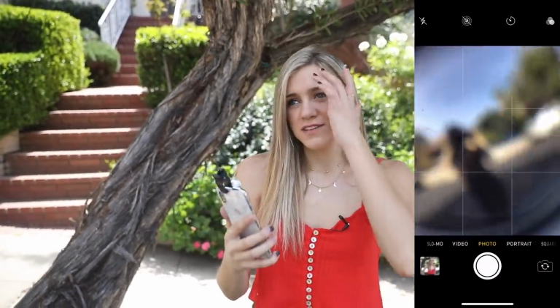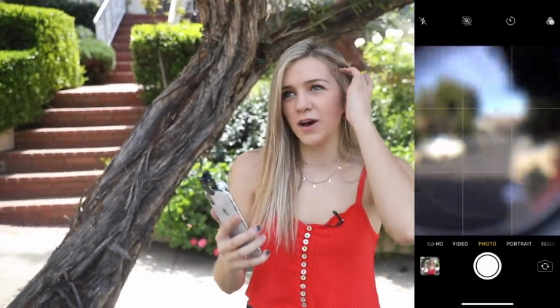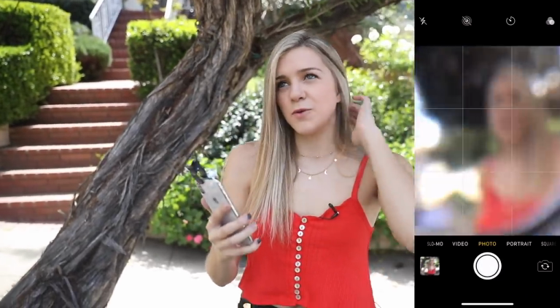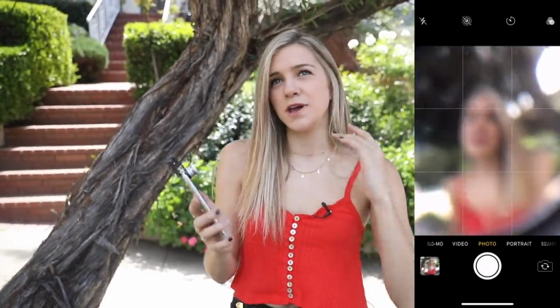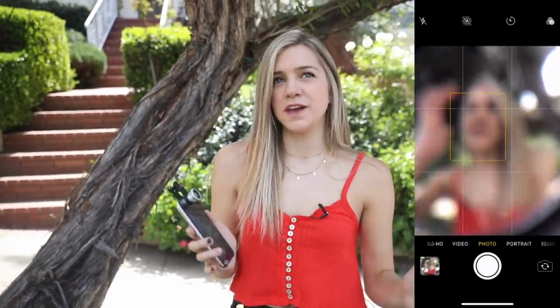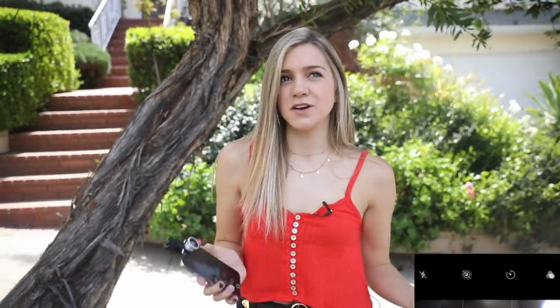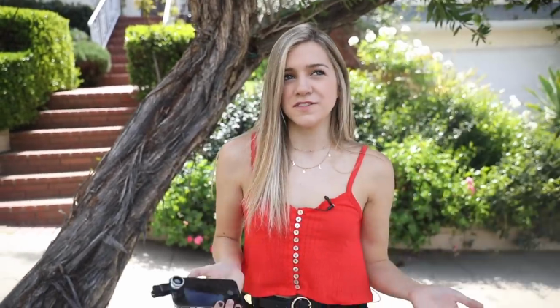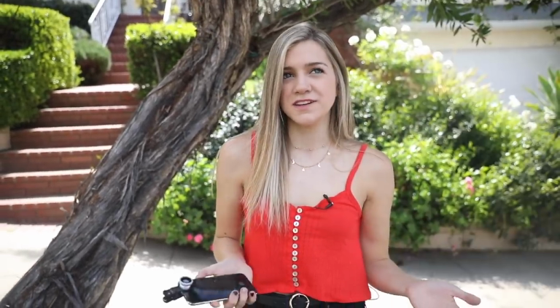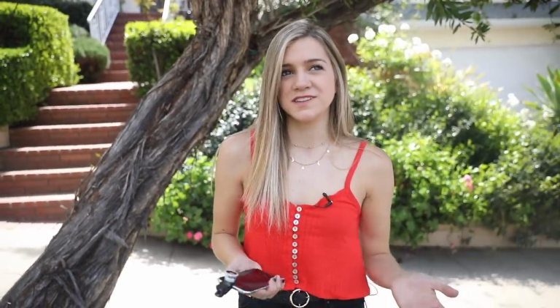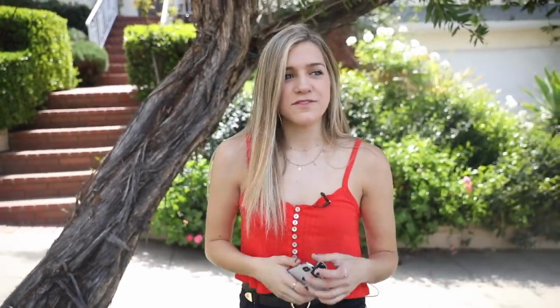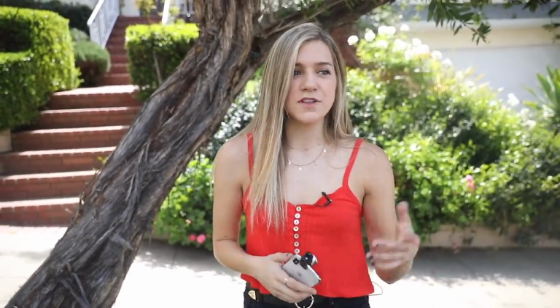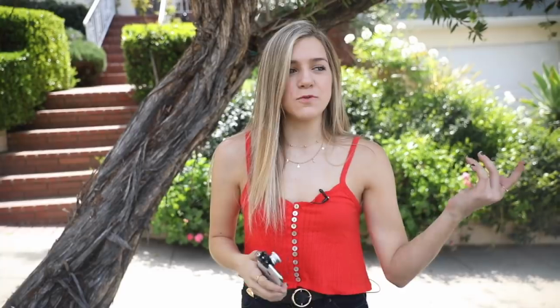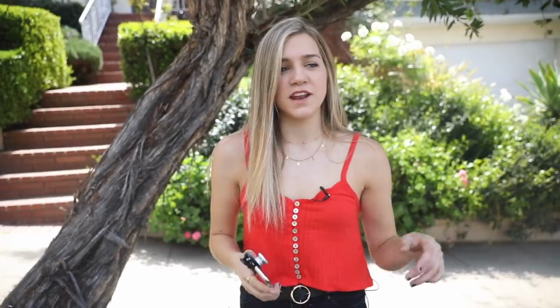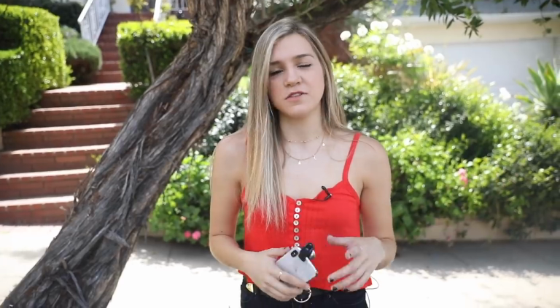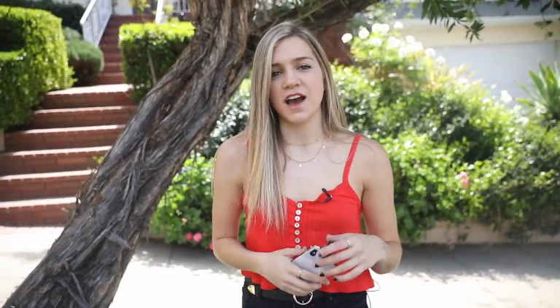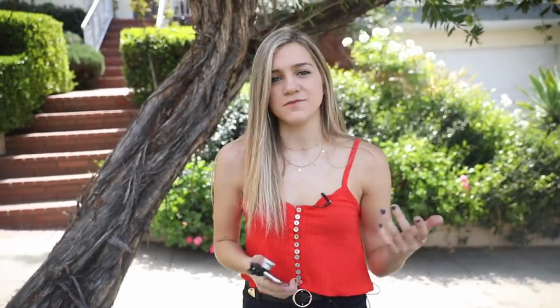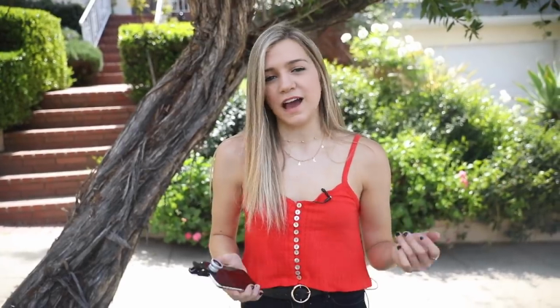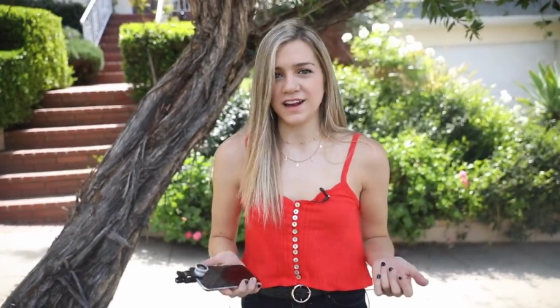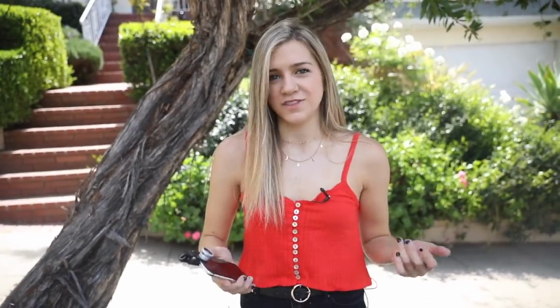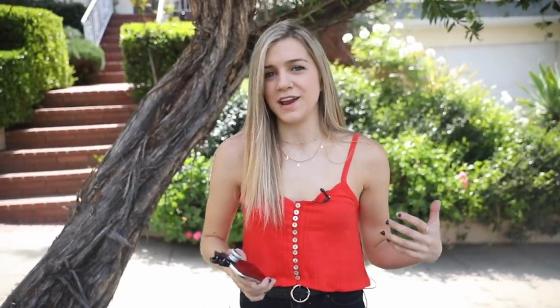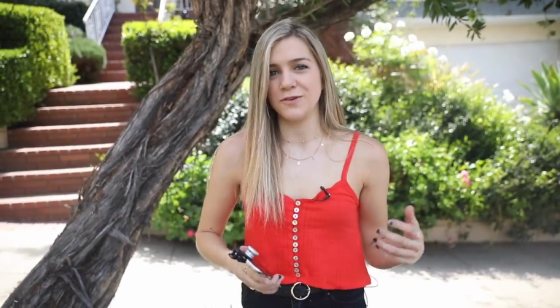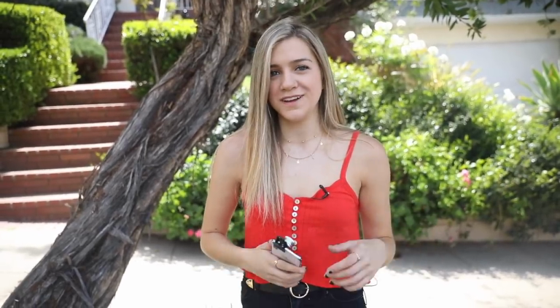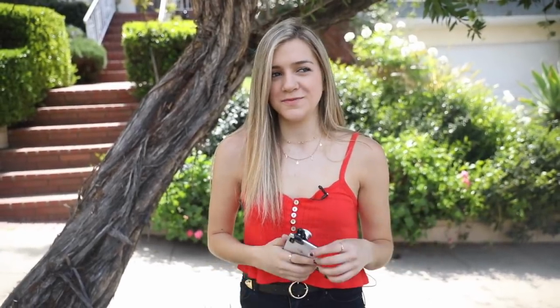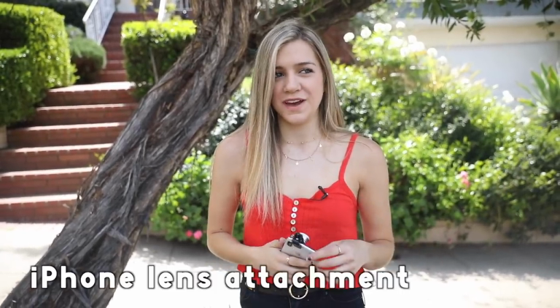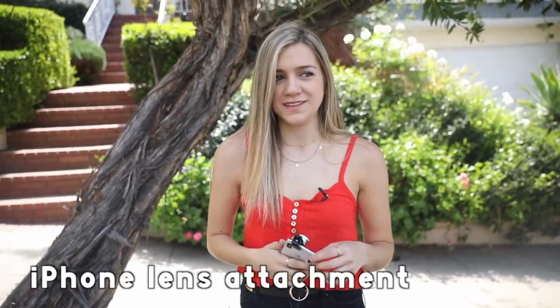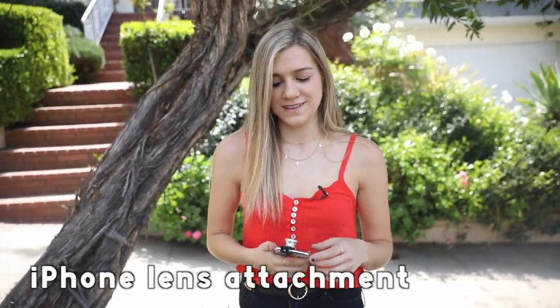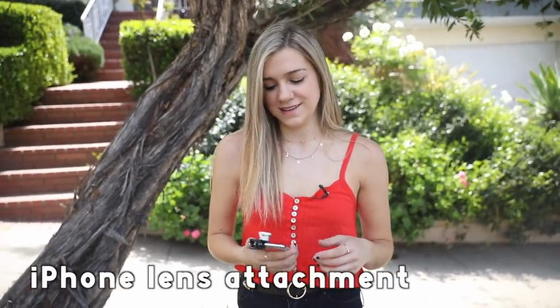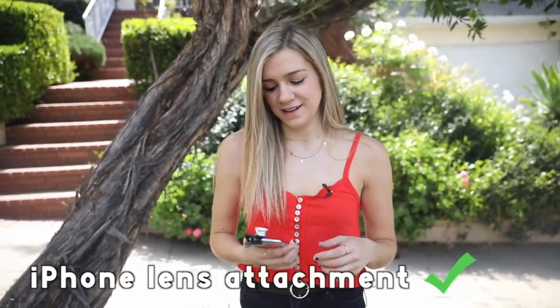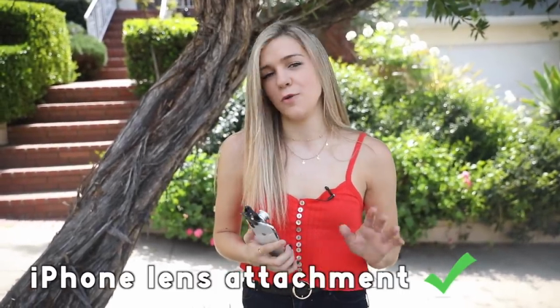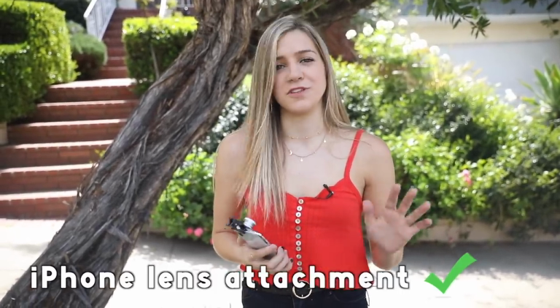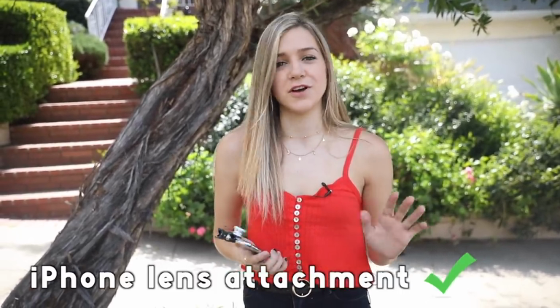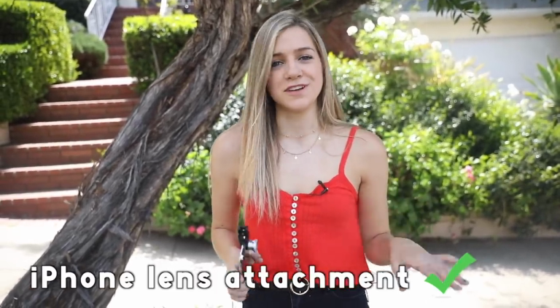So would I pay a dollar for this? For the little wide angle one, yeah — I kind of like it, but no more than a dollar.